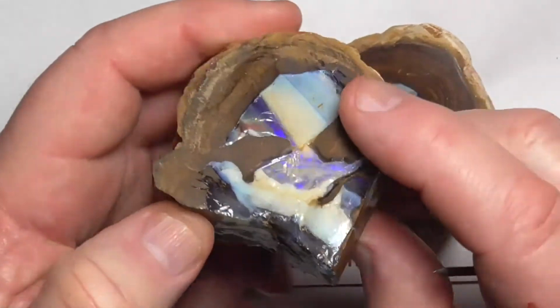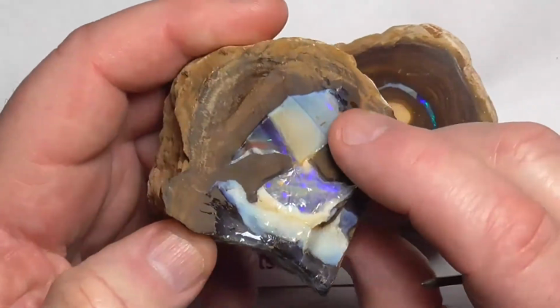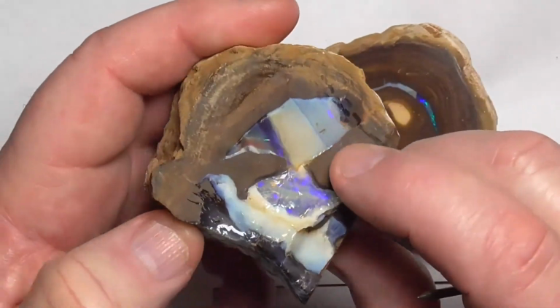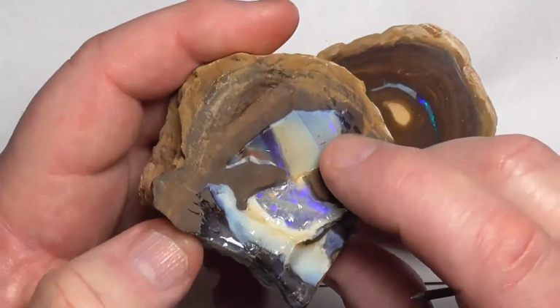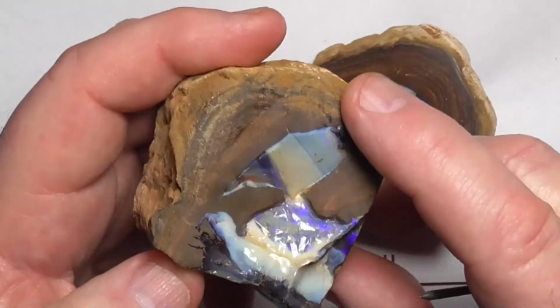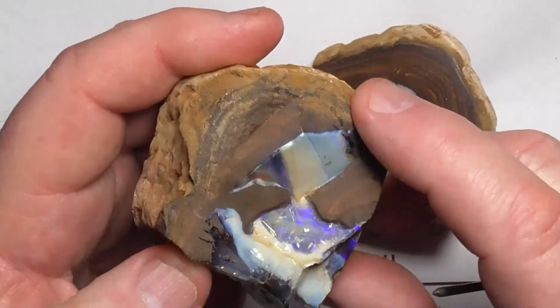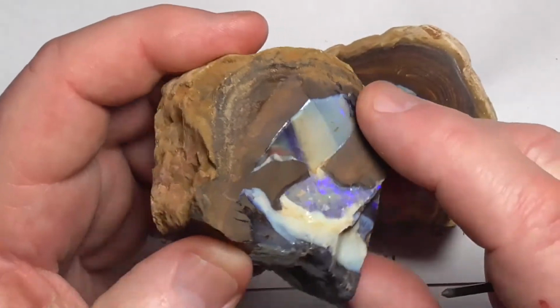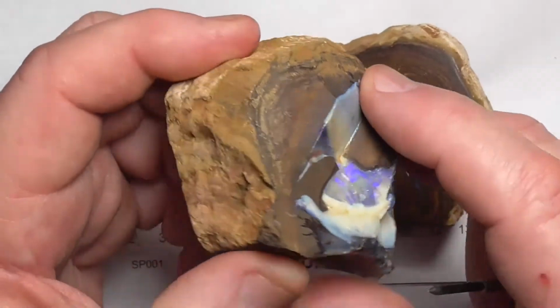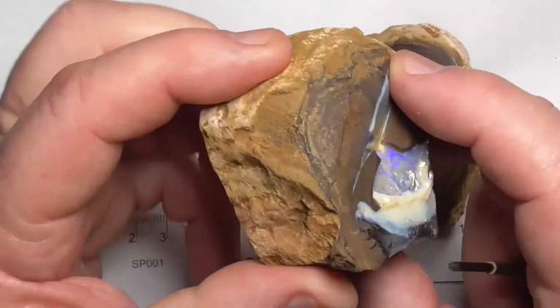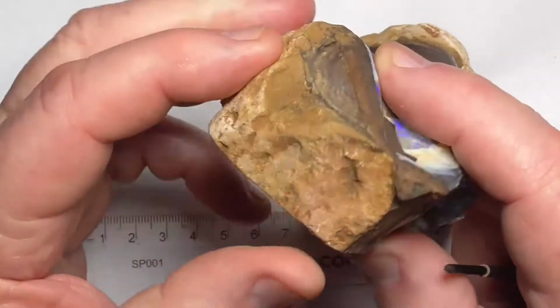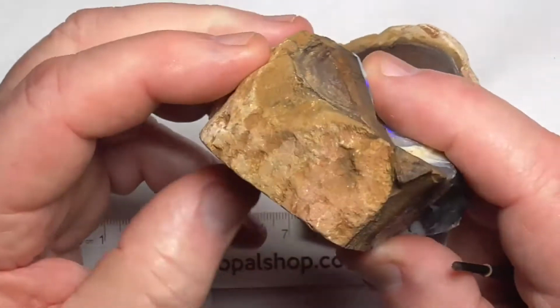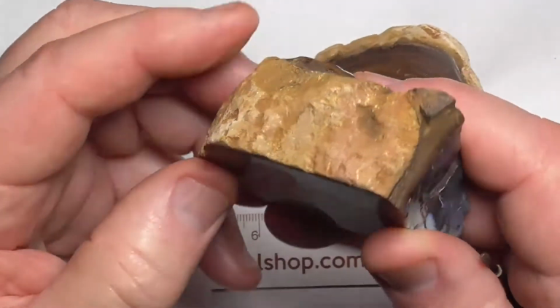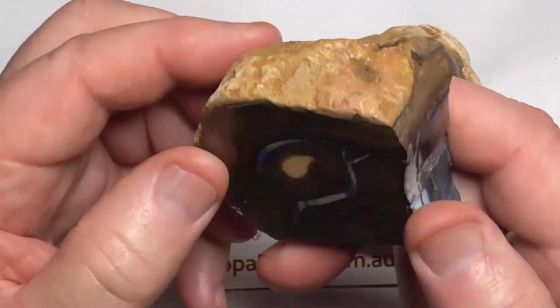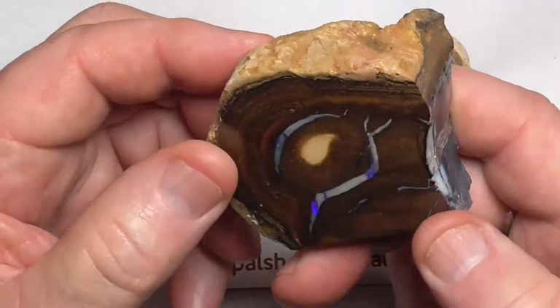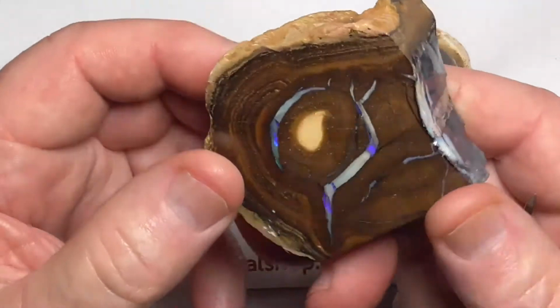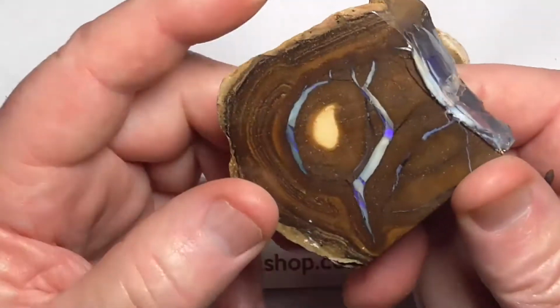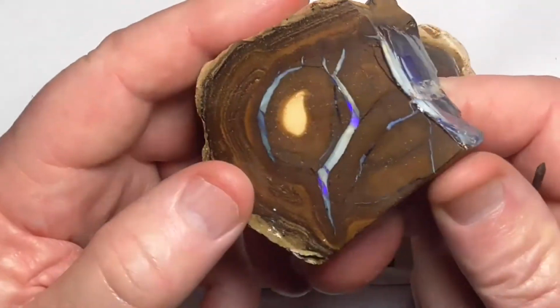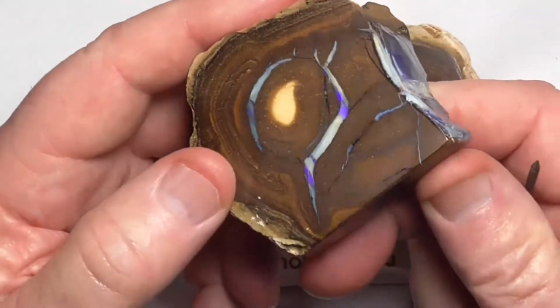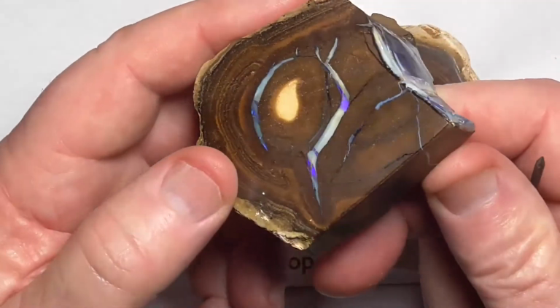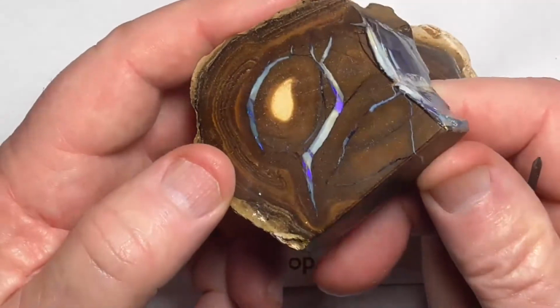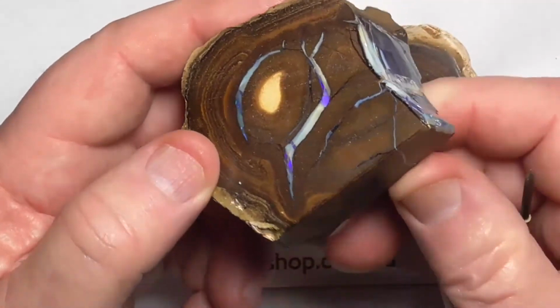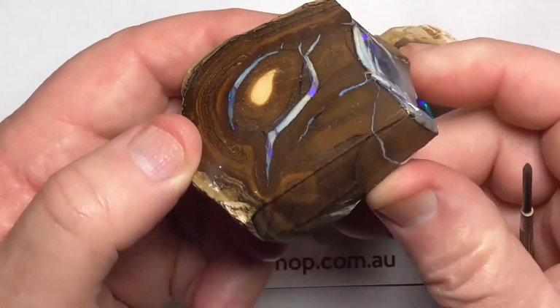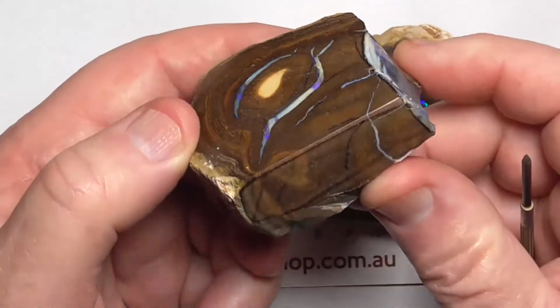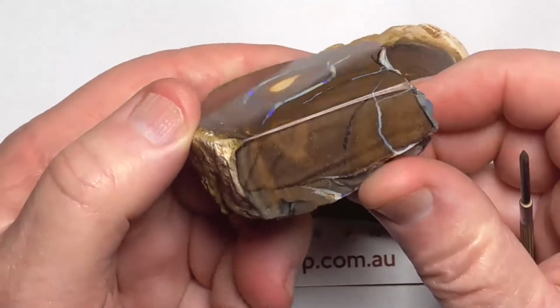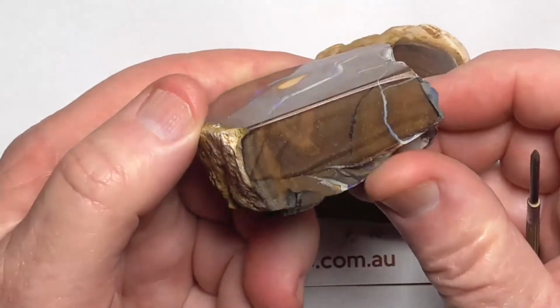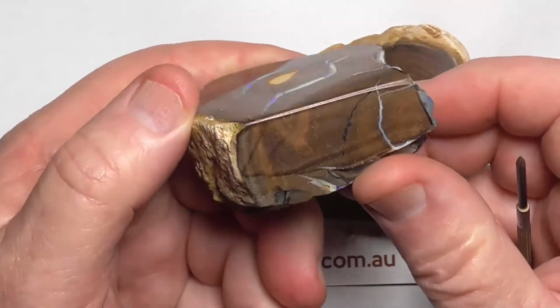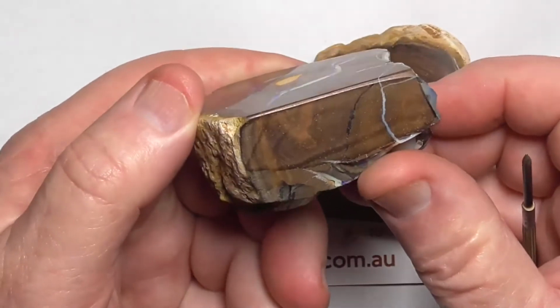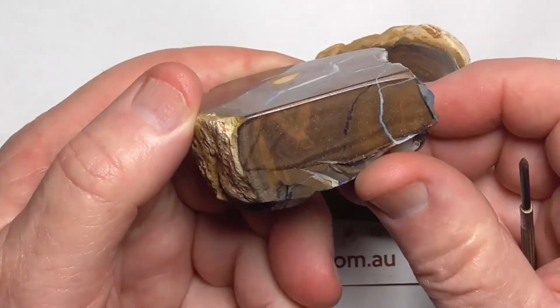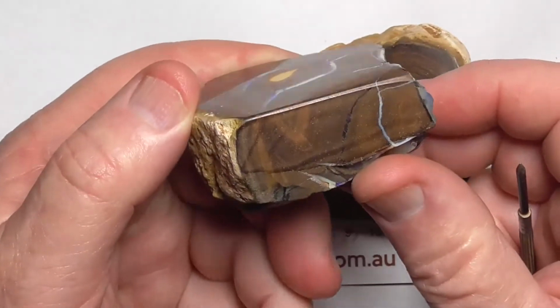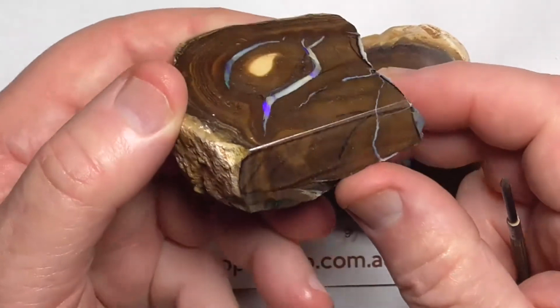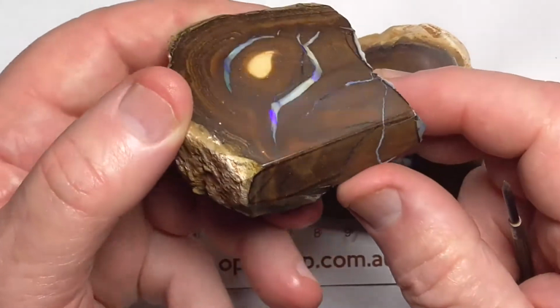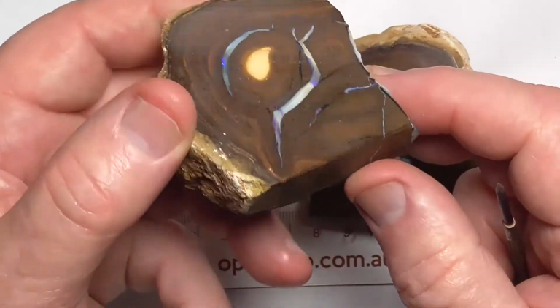That's how it's just been broken with a hammer. That's the bottom where it'll sit.